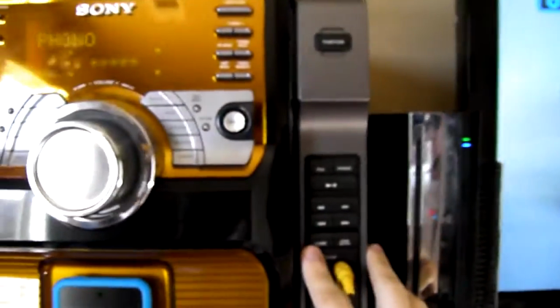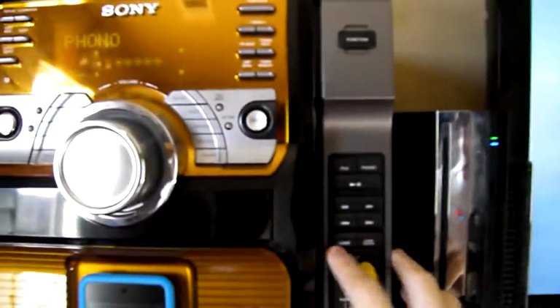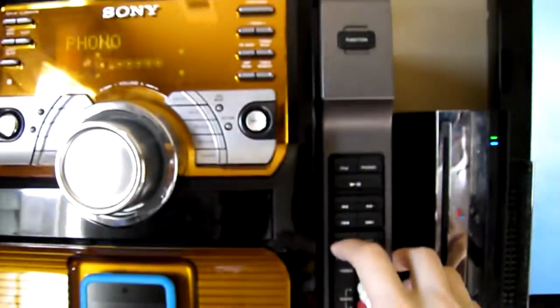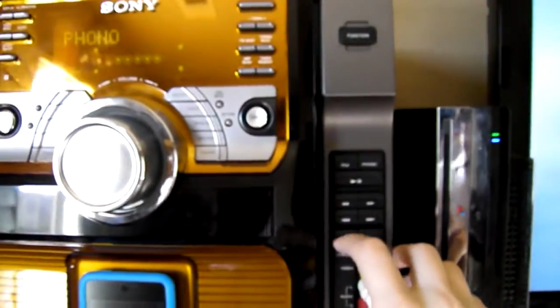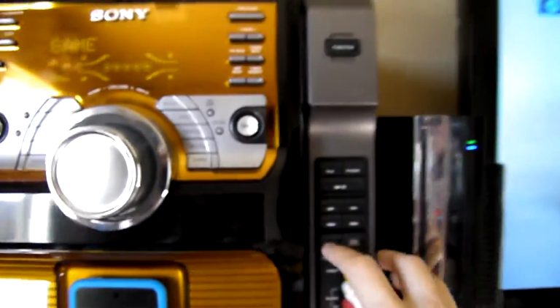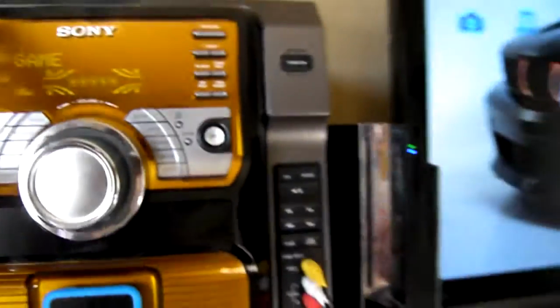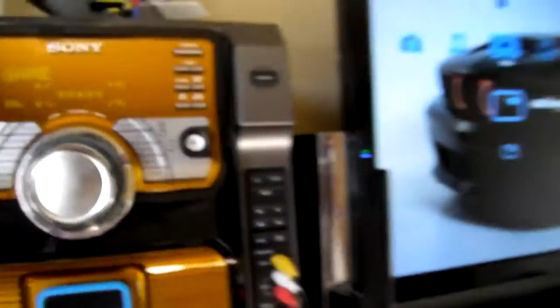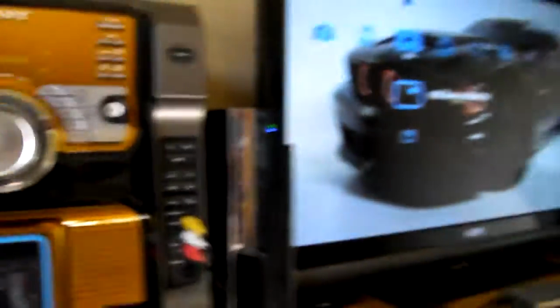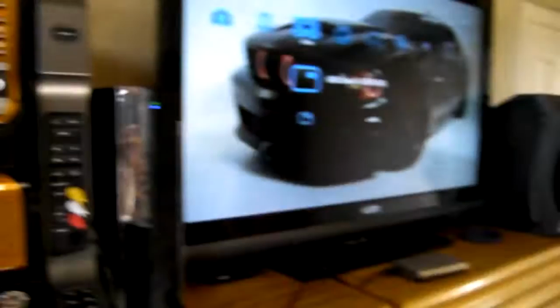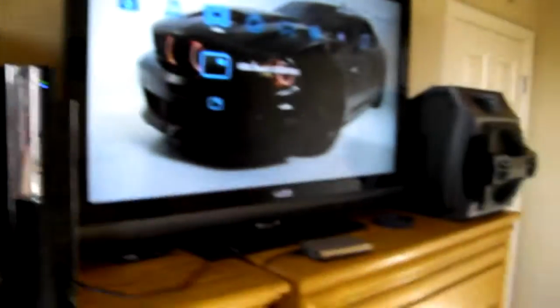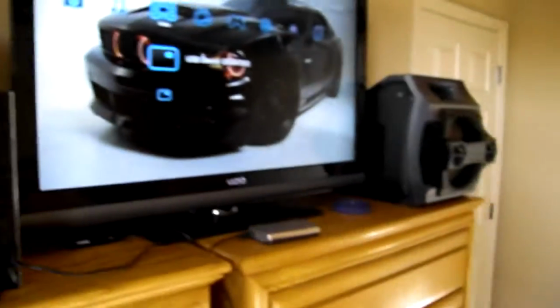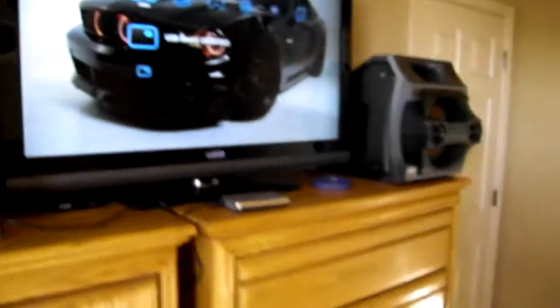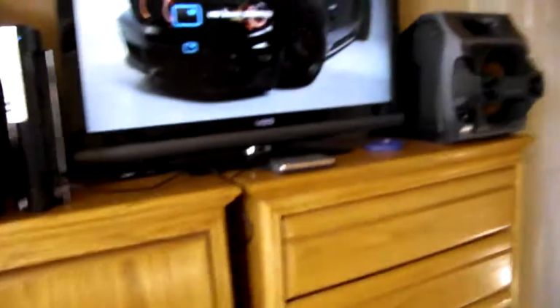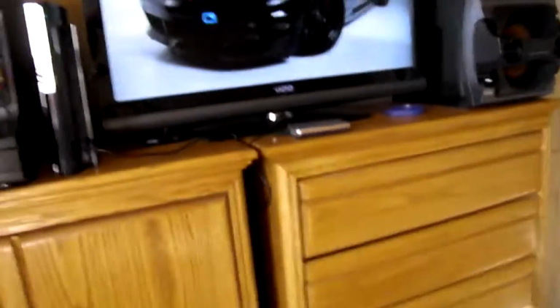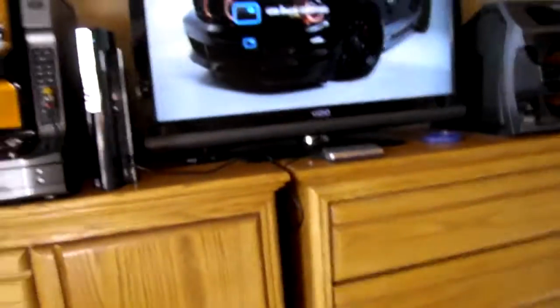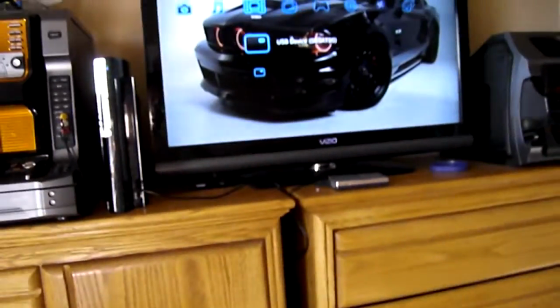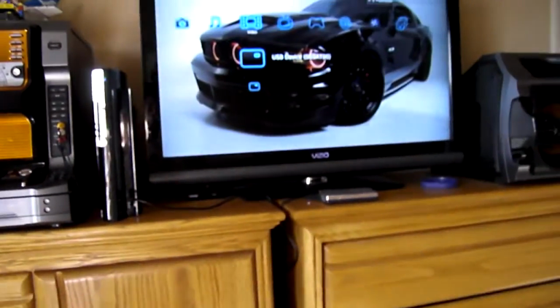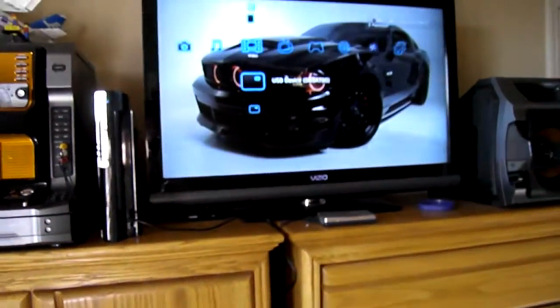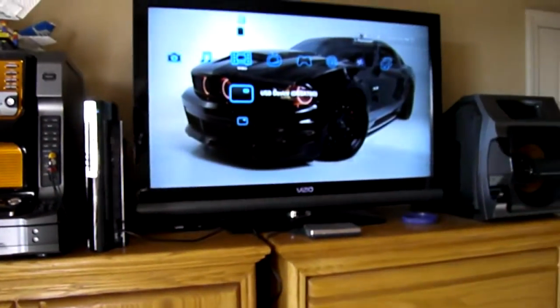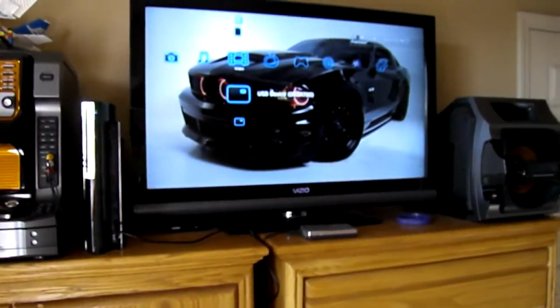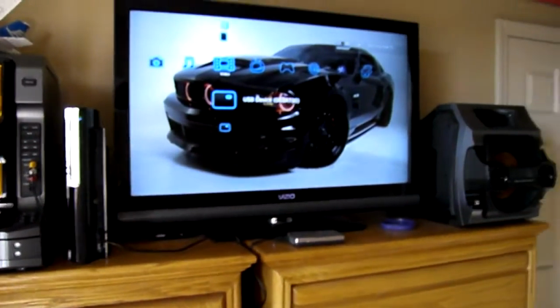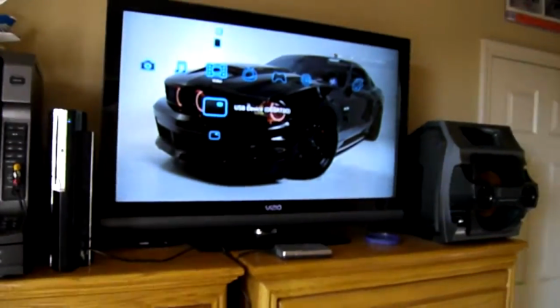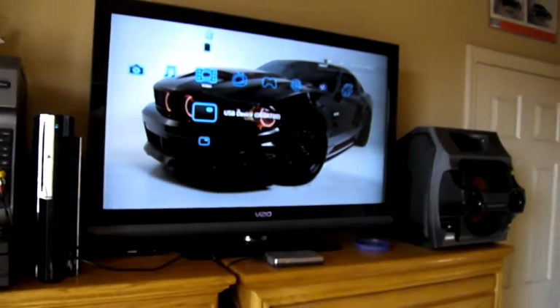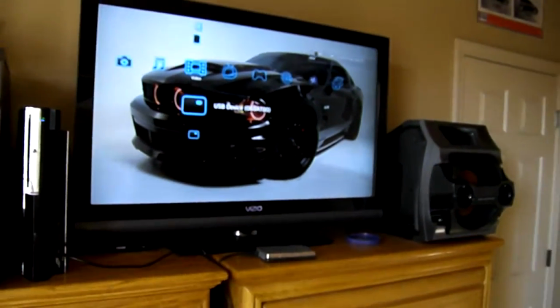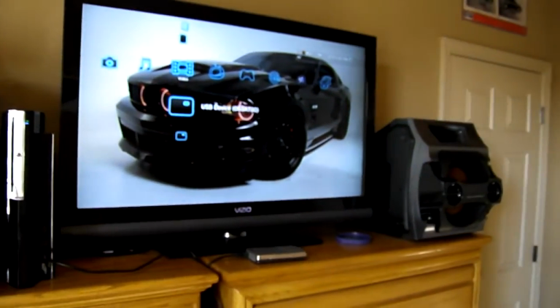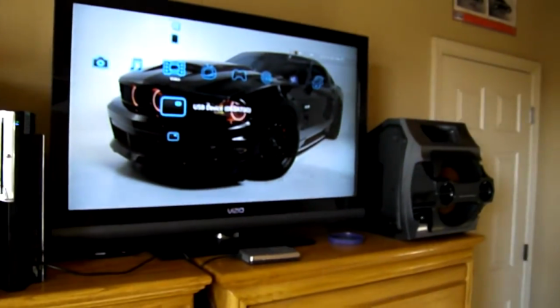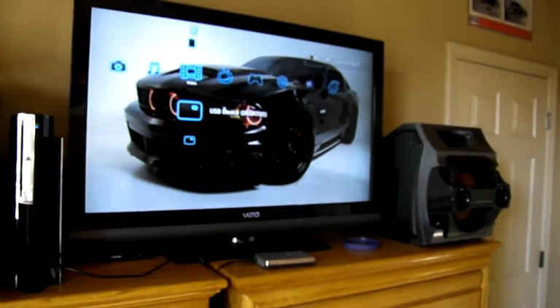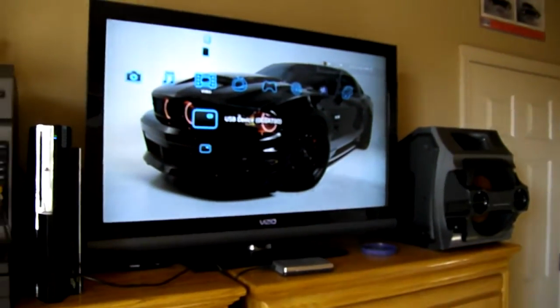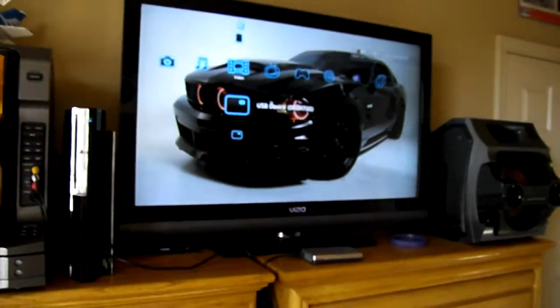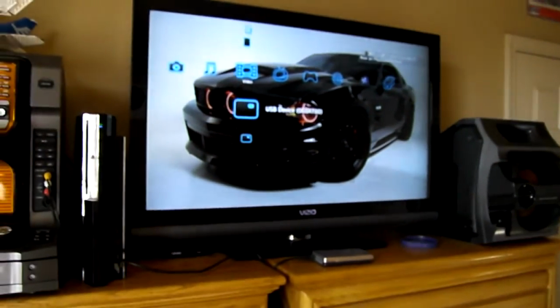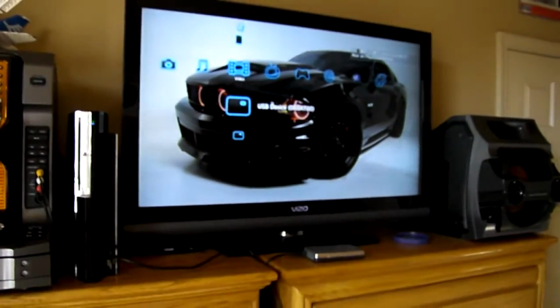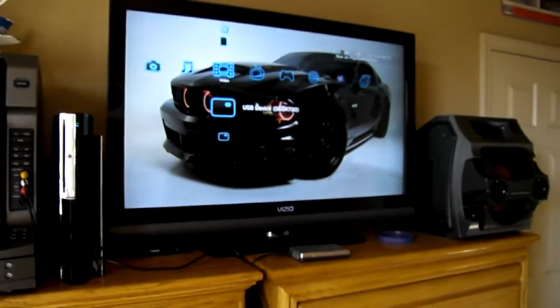I'm going to switch this back to game mode and try to play a music video here. Hopefully YouTube doesn't block me, we'll see.